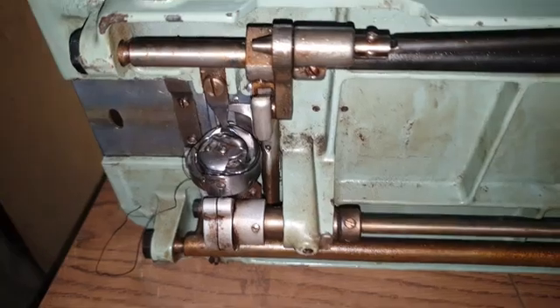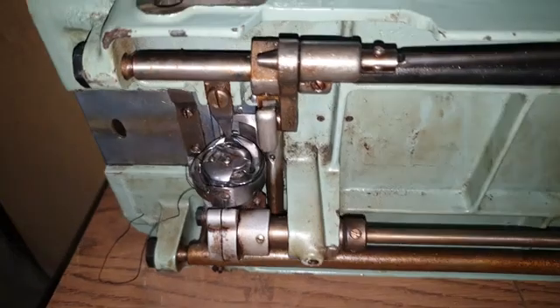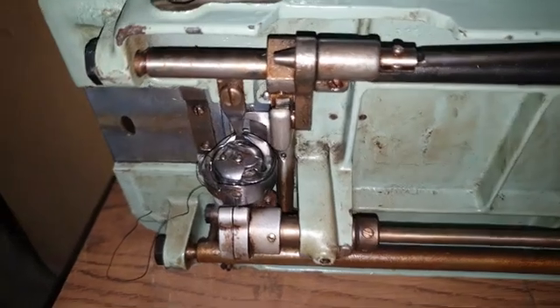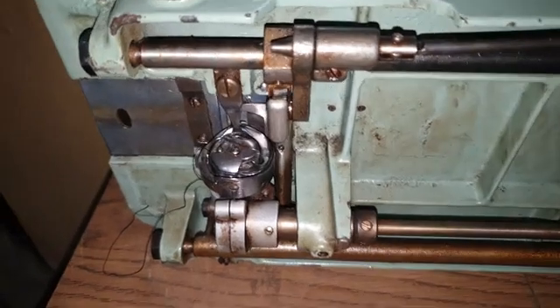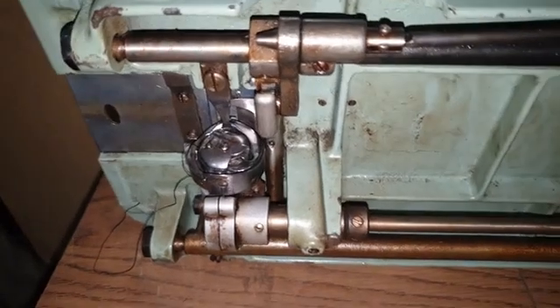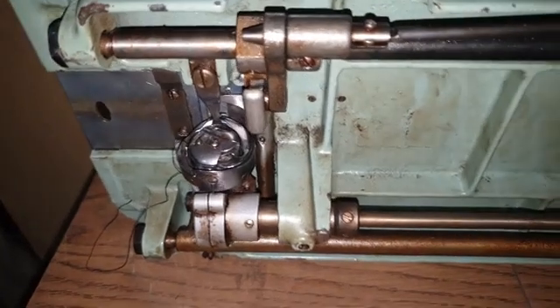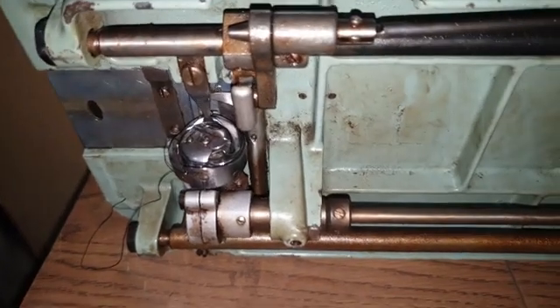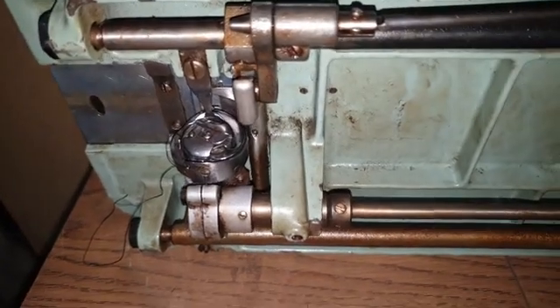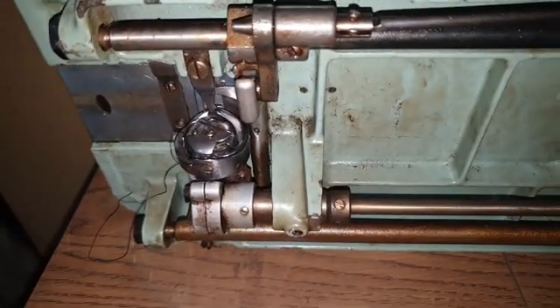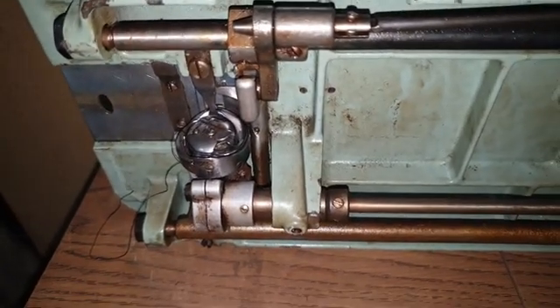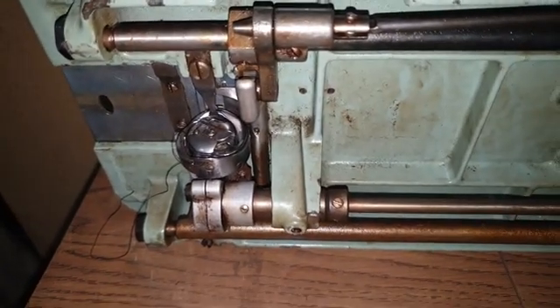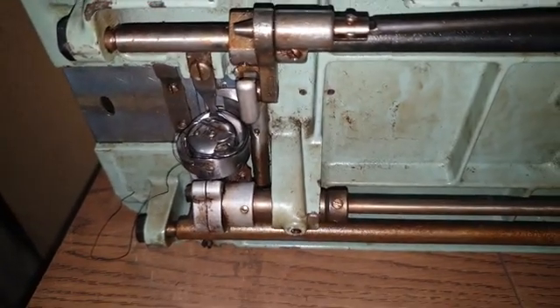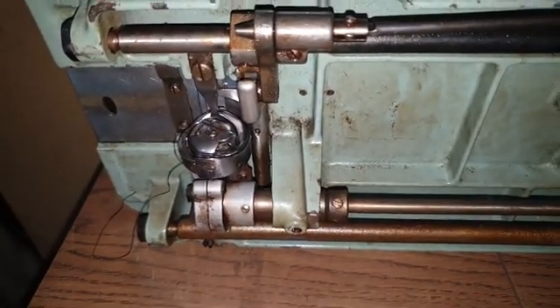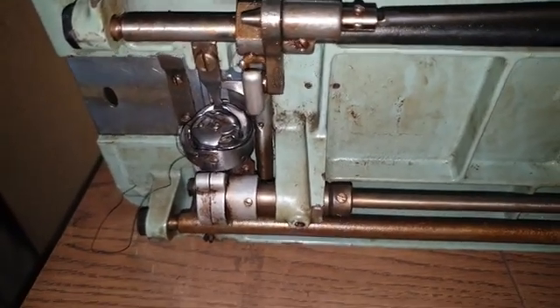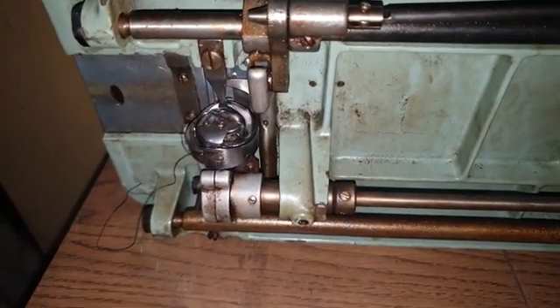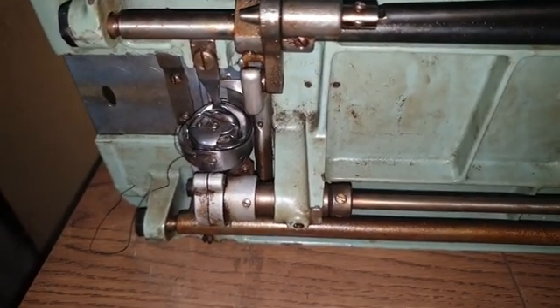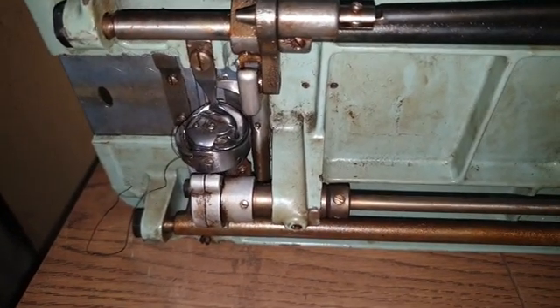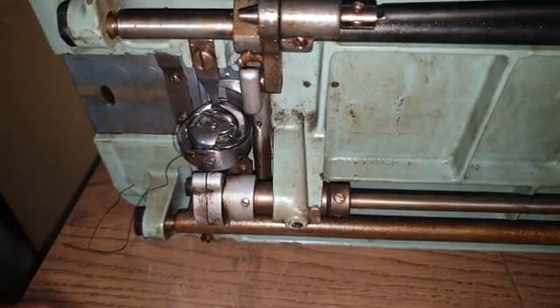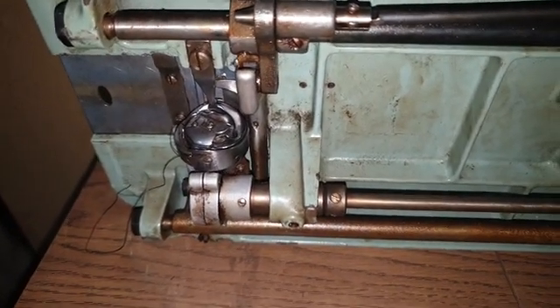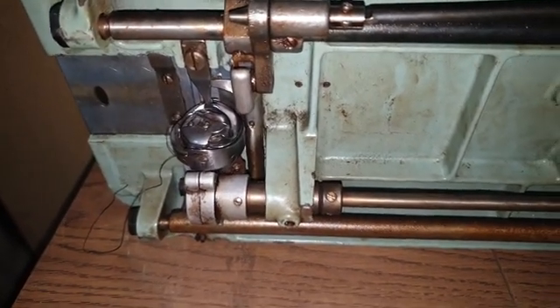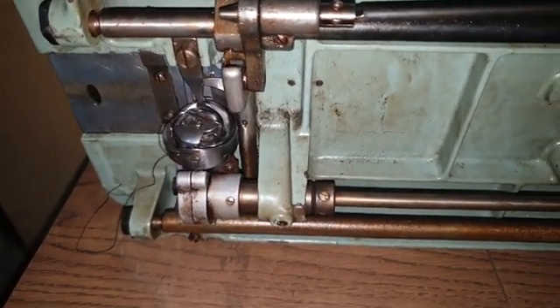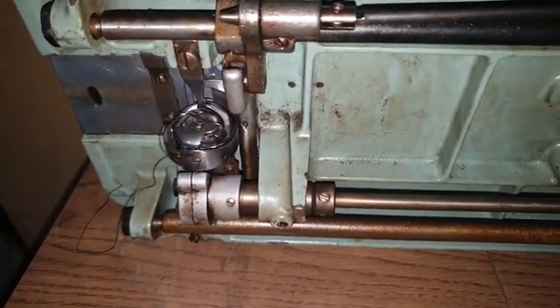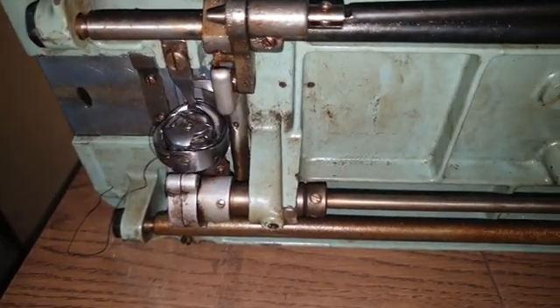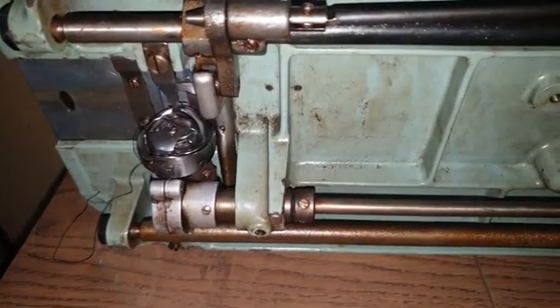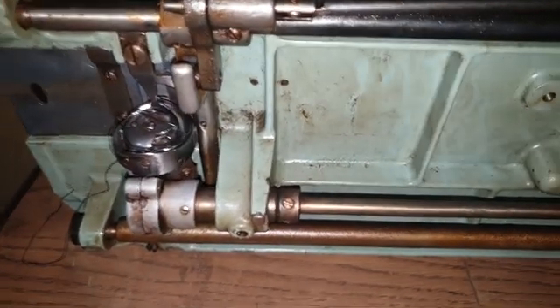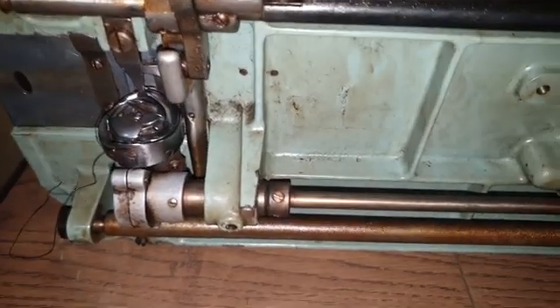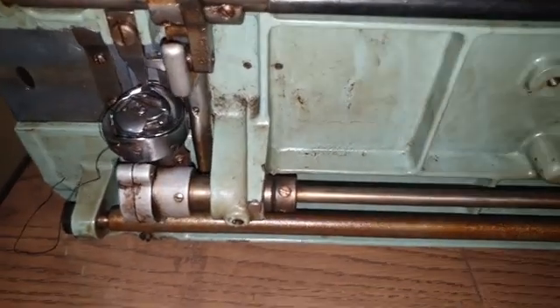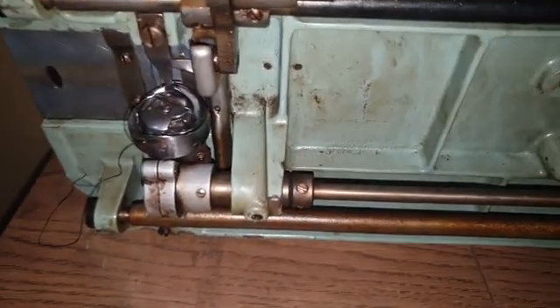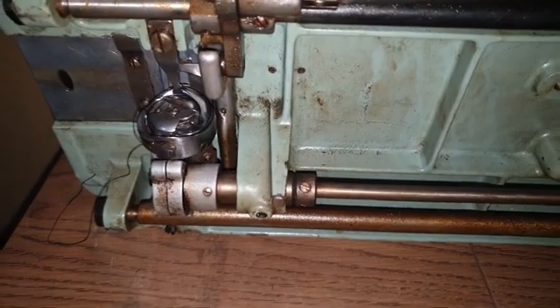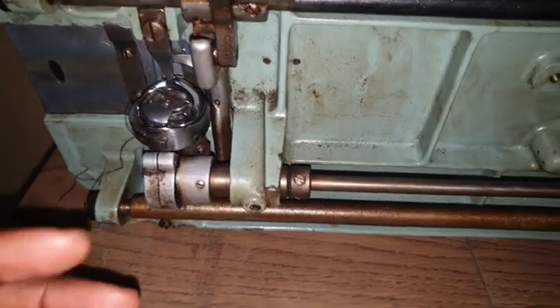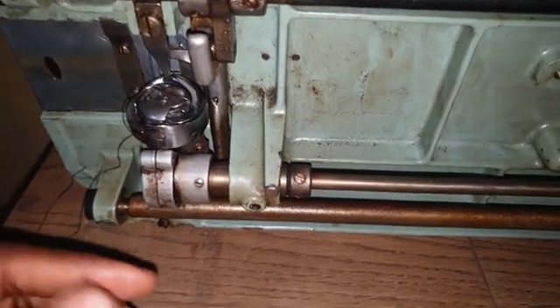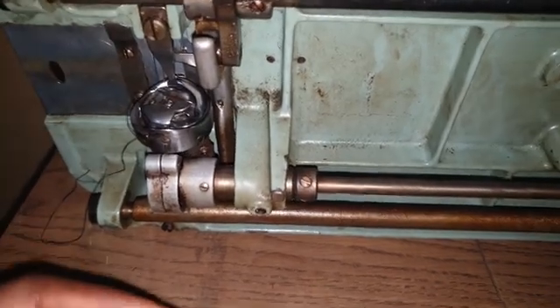Hey guys, welcome once again. This is Kelly from Bond Machines and today I'll be talking about shuttle and bobbin.